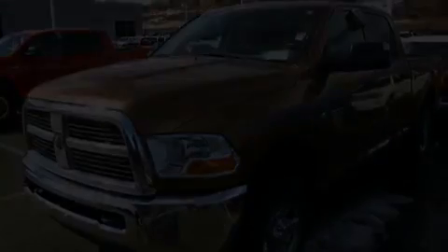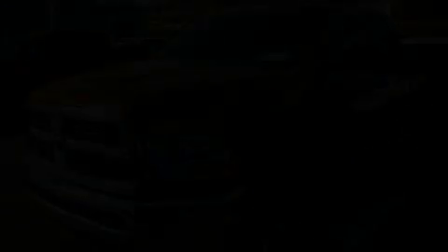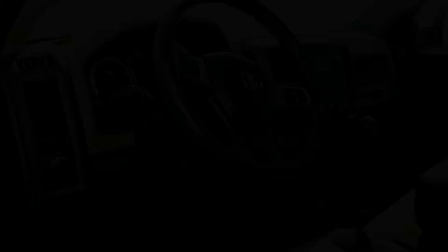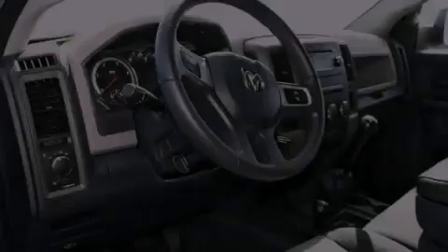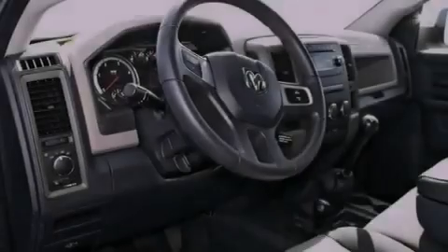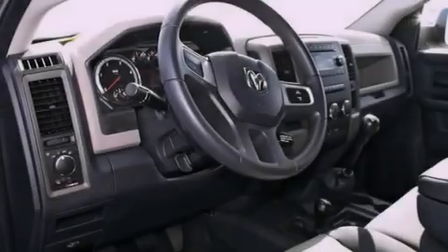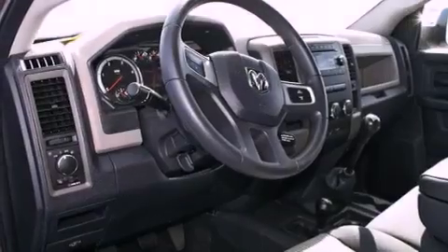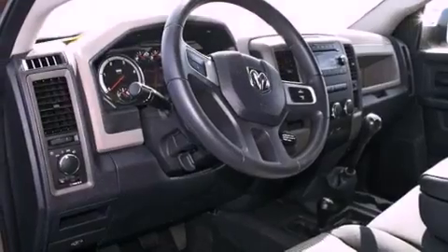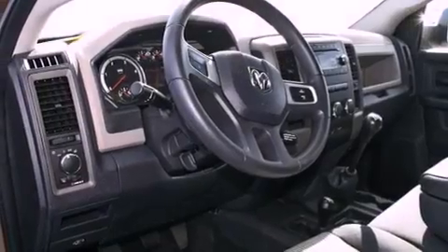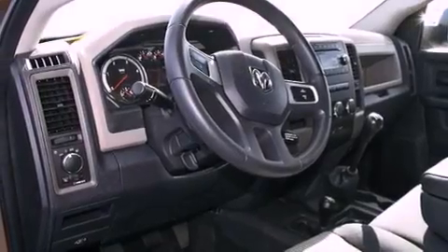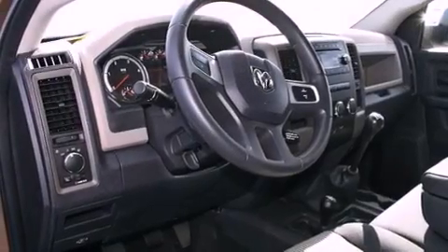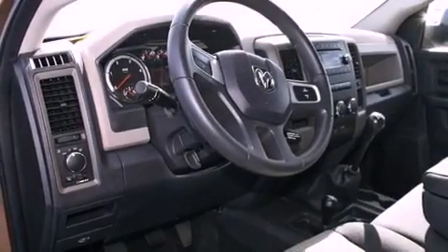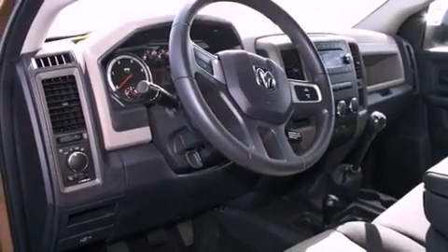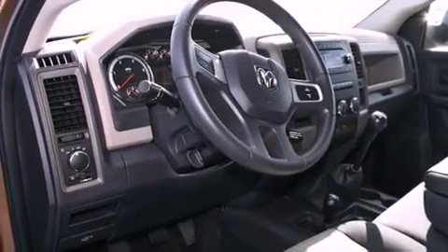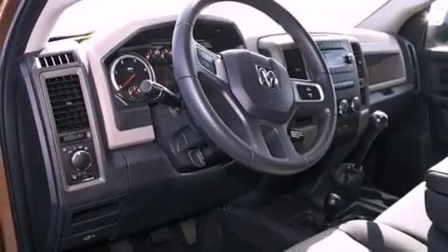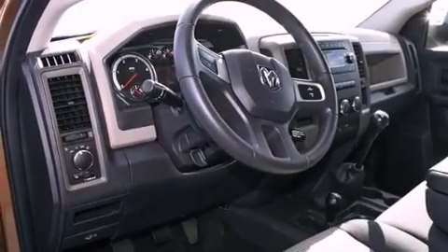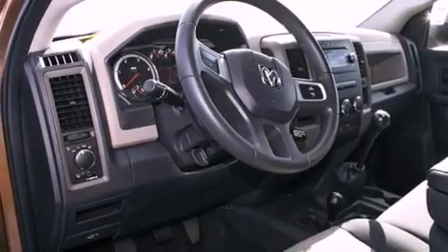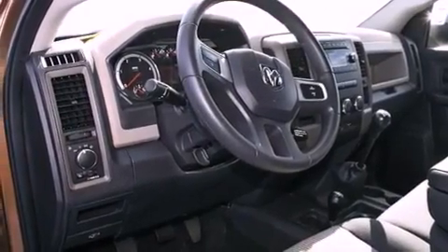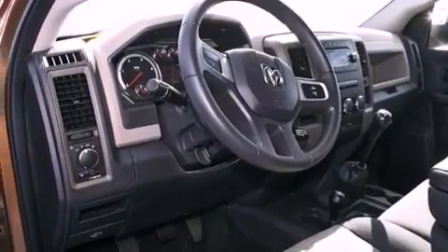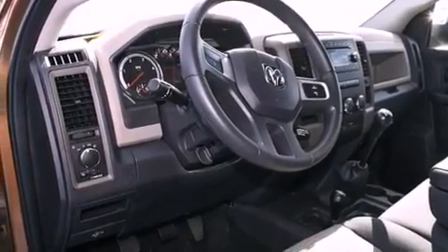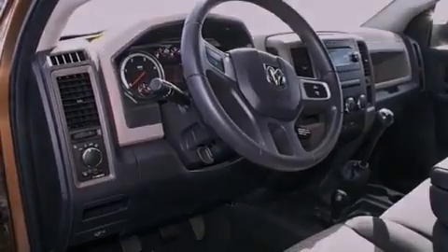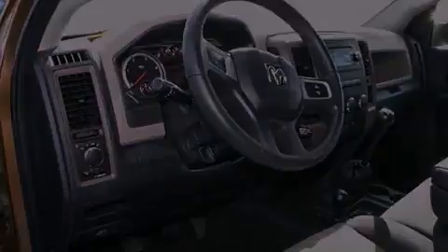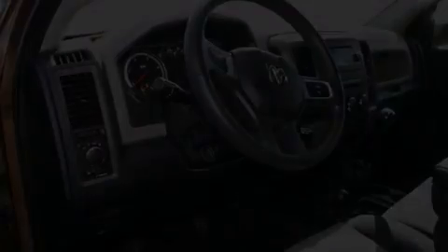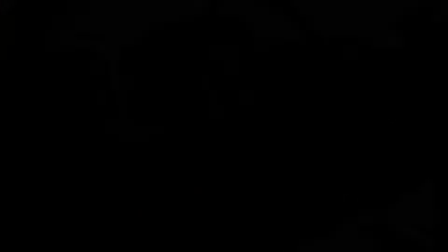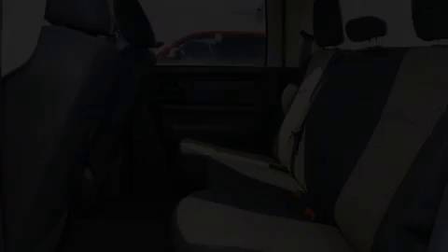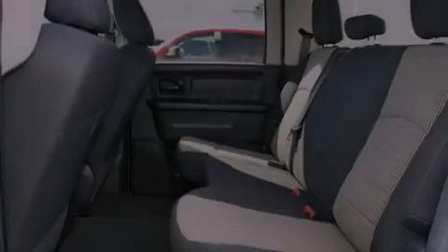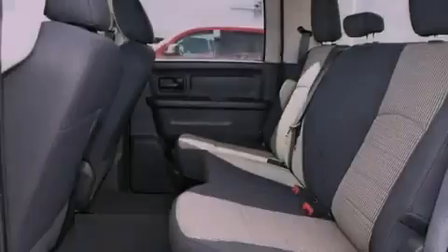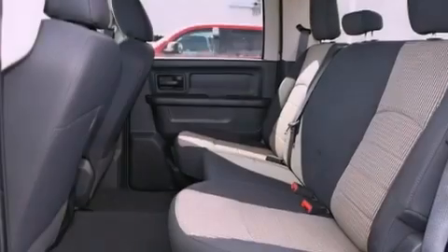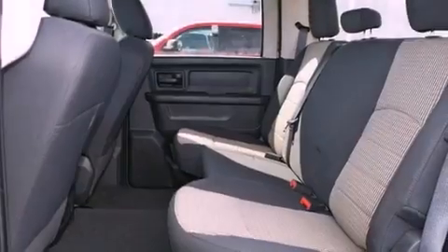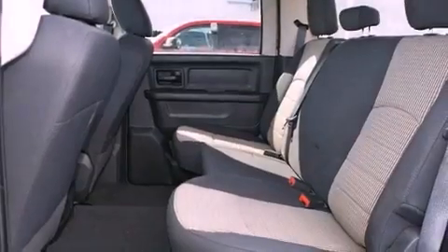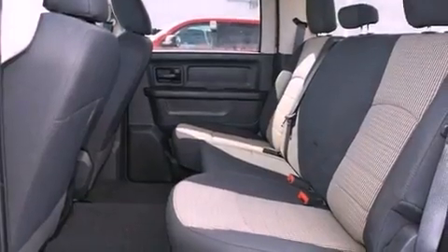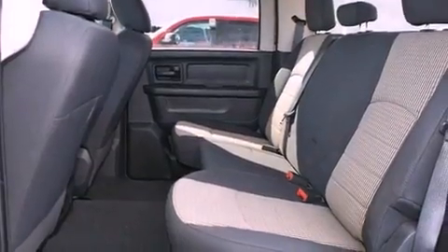Also included are a passenger side vanity mirror, a security system, an anti-lock braking system, and adjustable driver pedals.